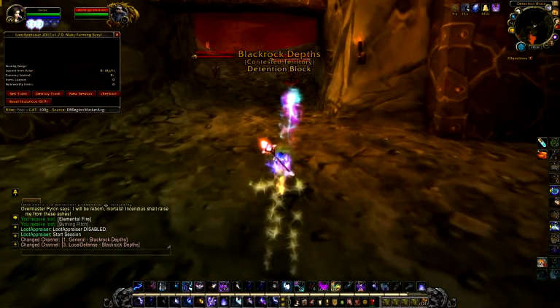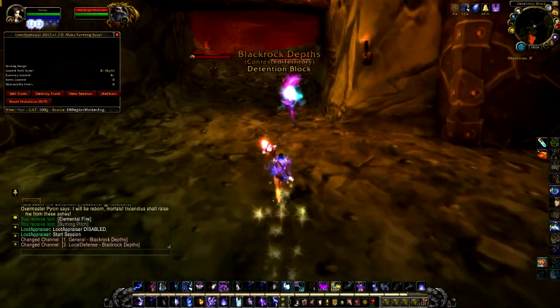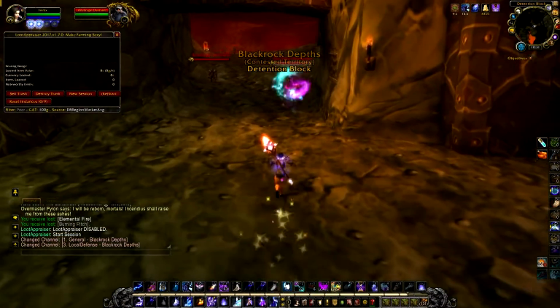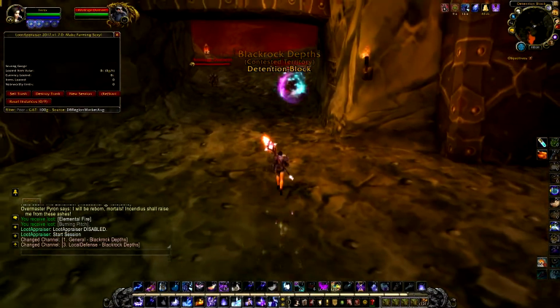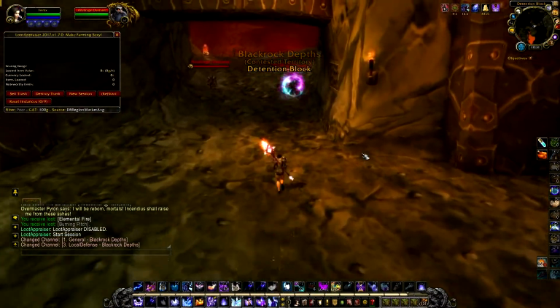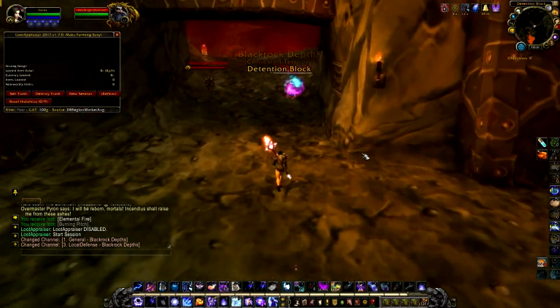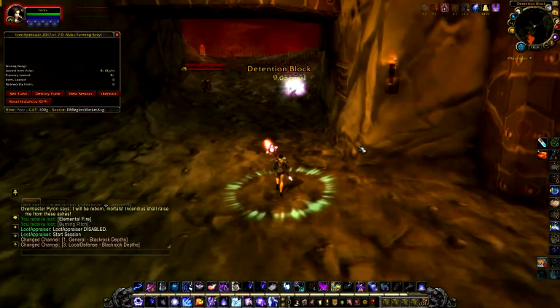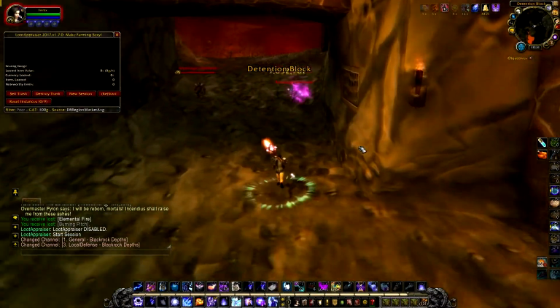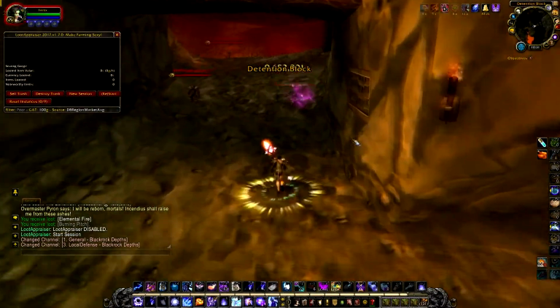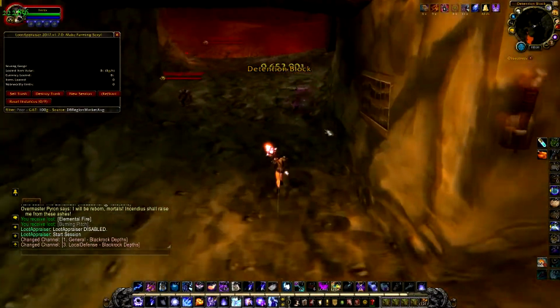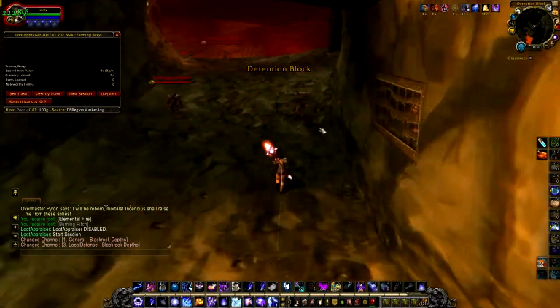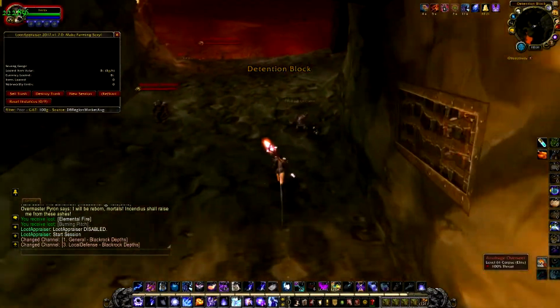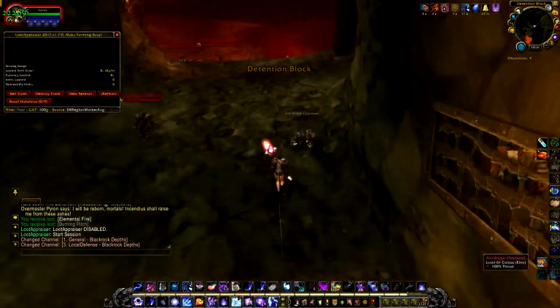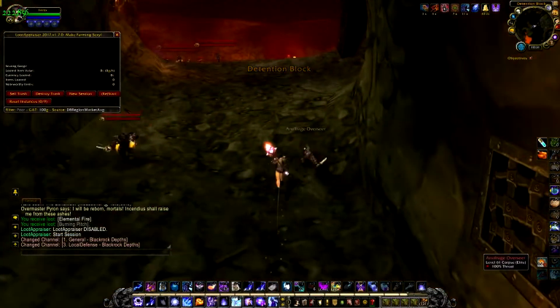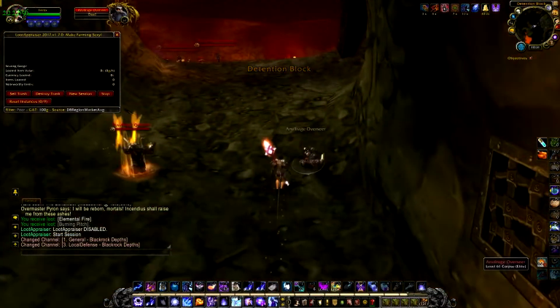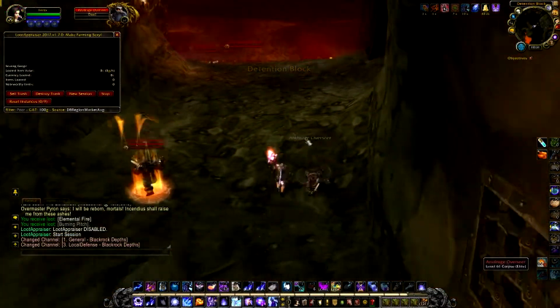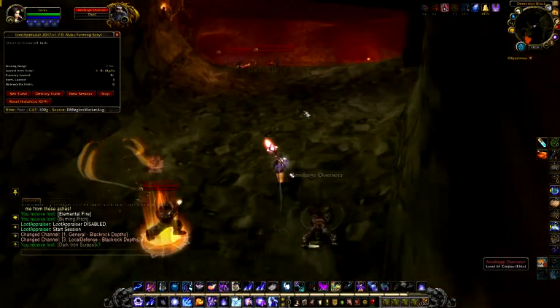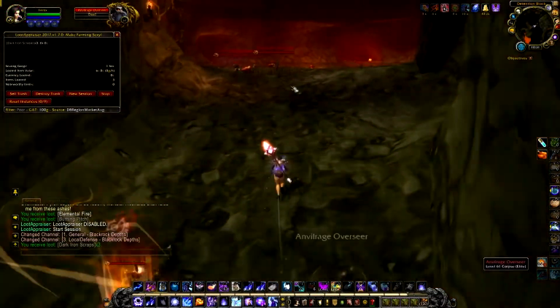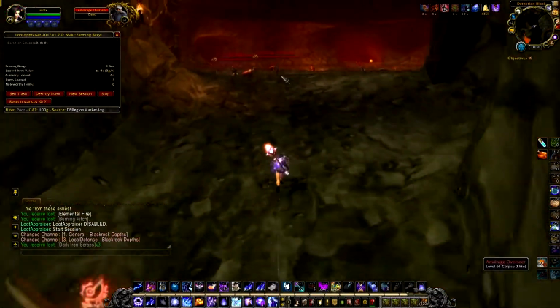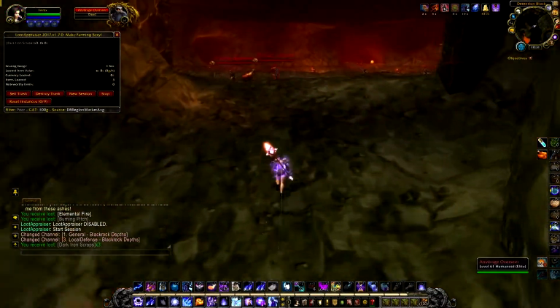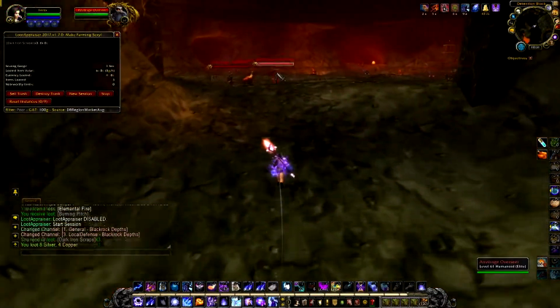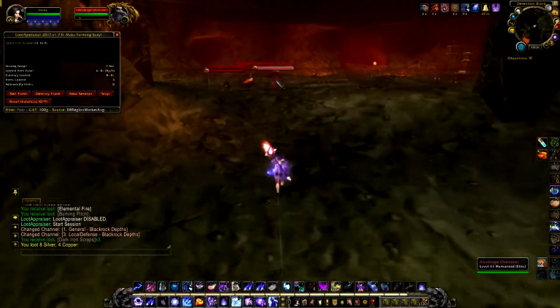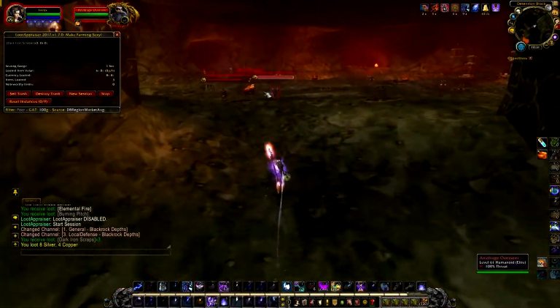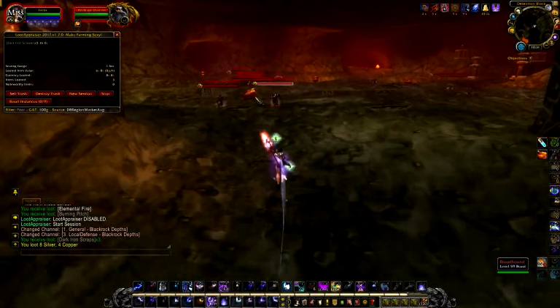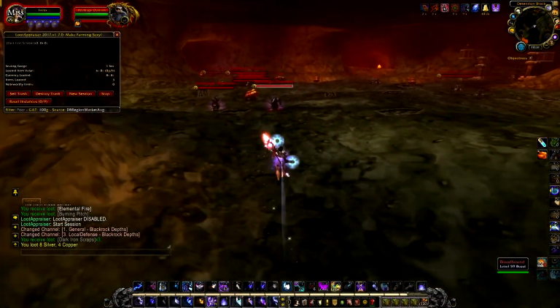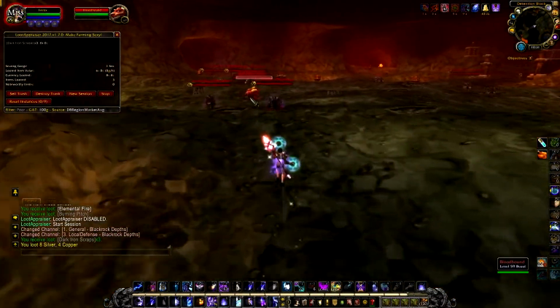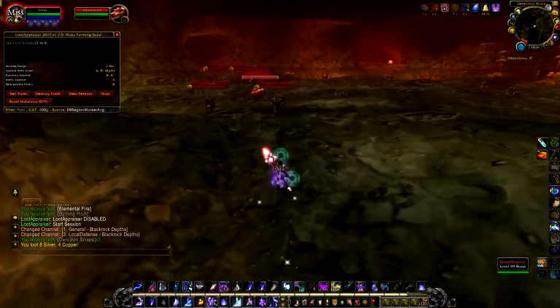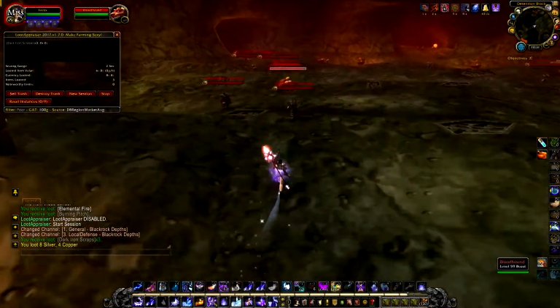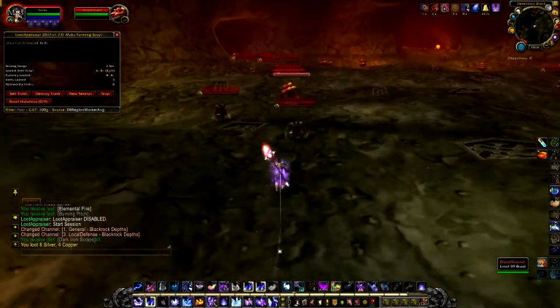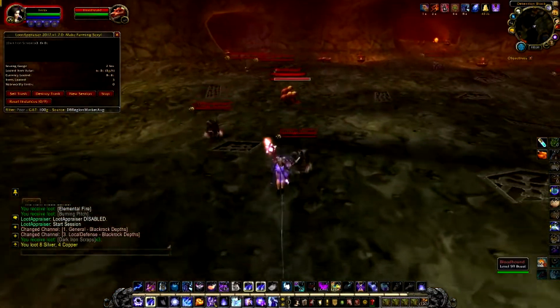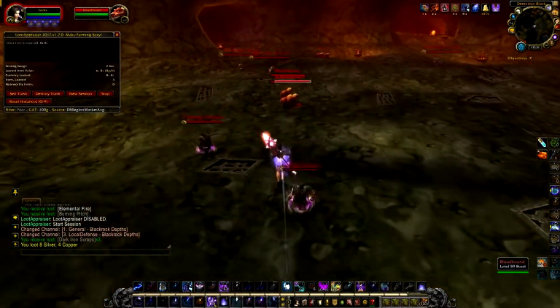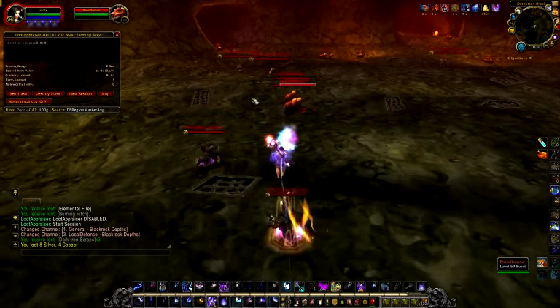First, pull these first few mobs here, and then pull the six packs of mobs in the inner circle.